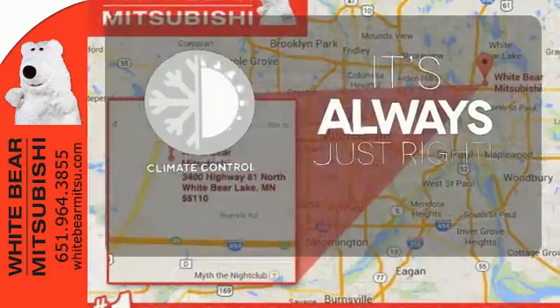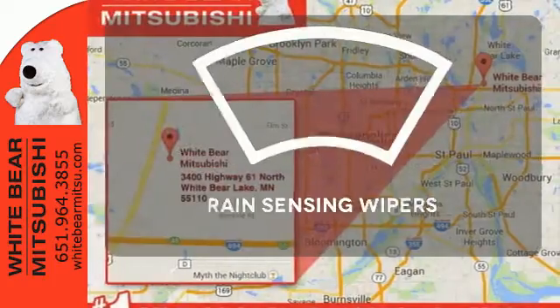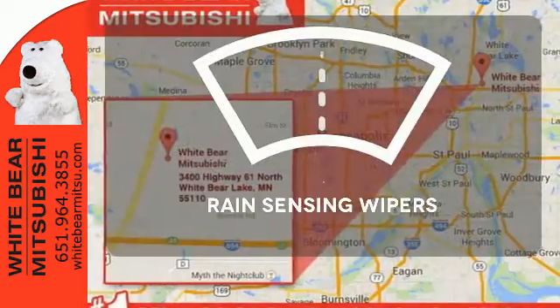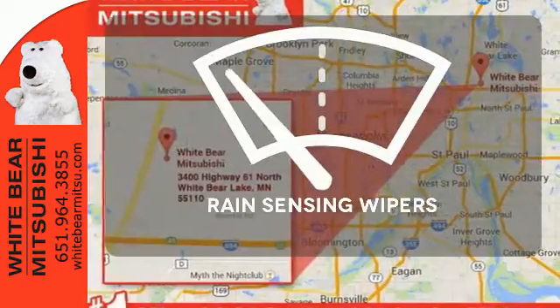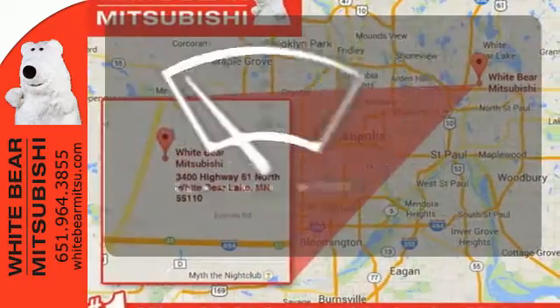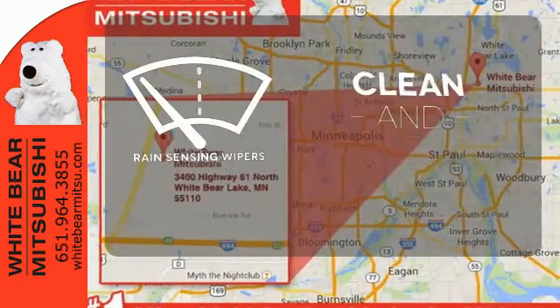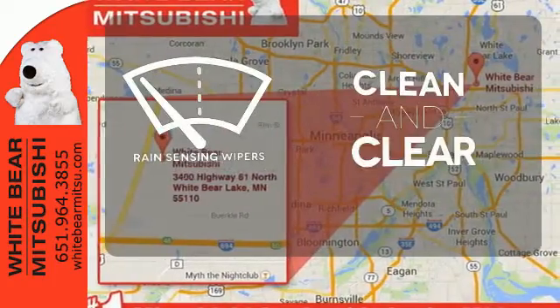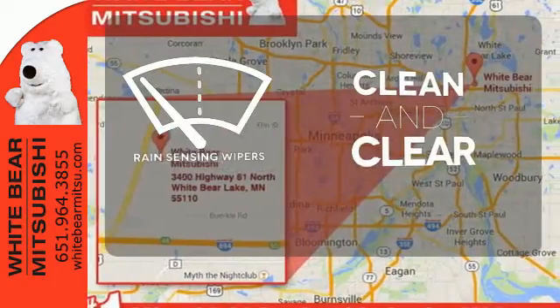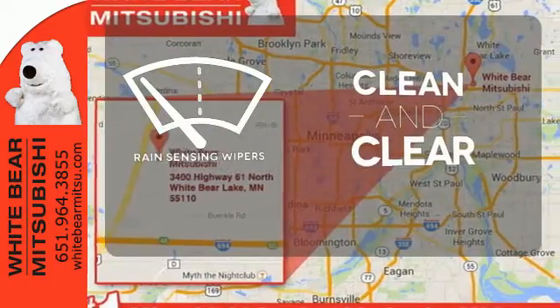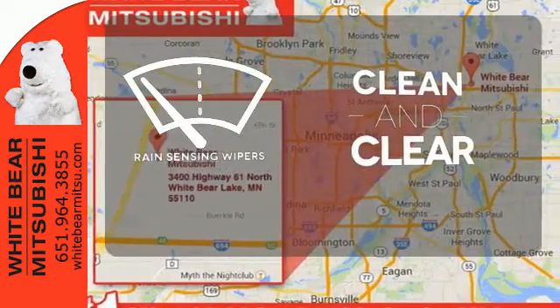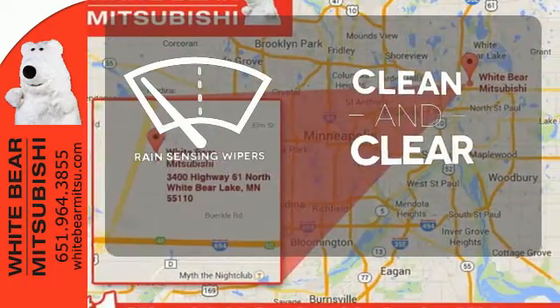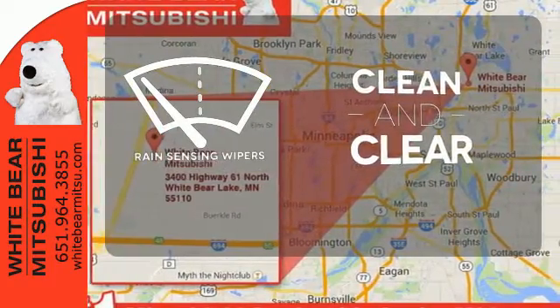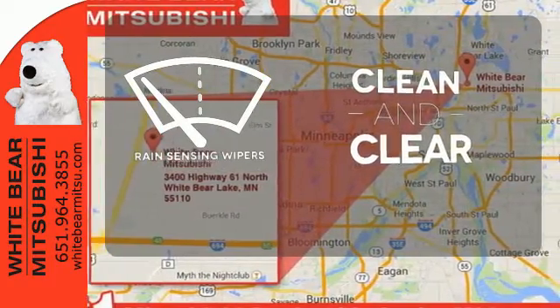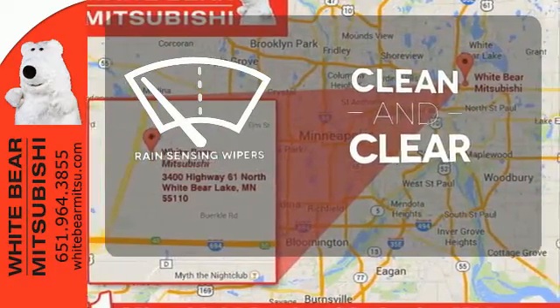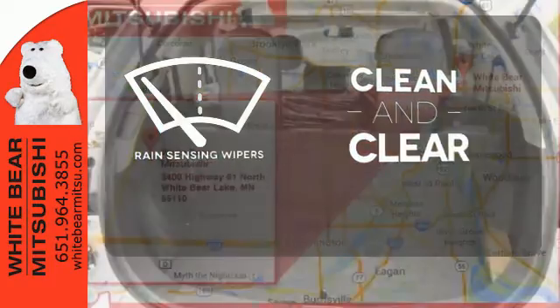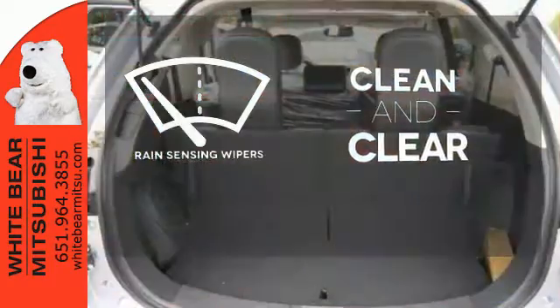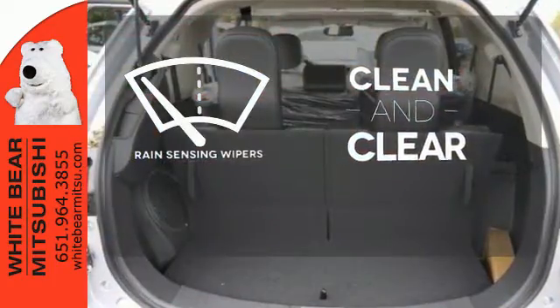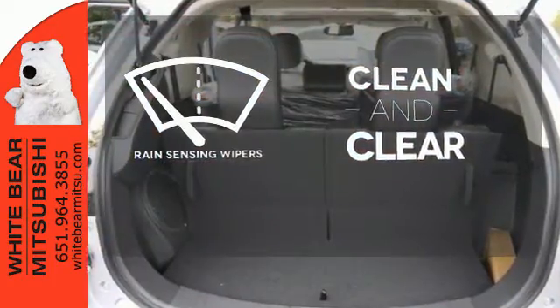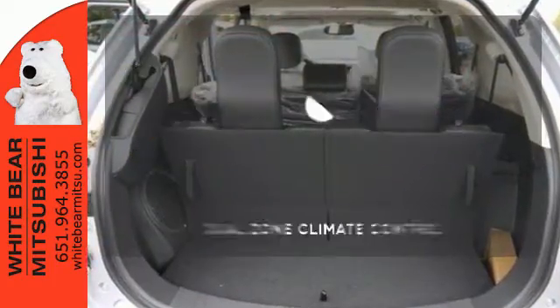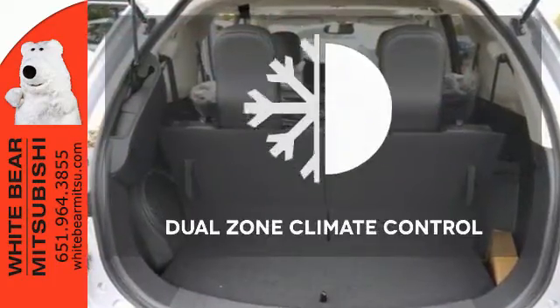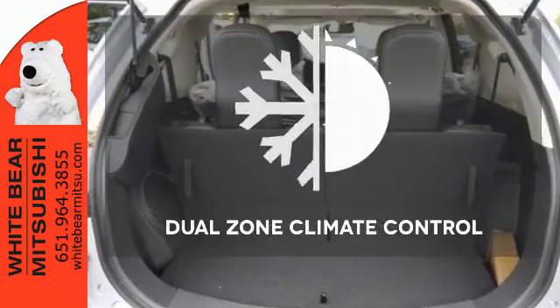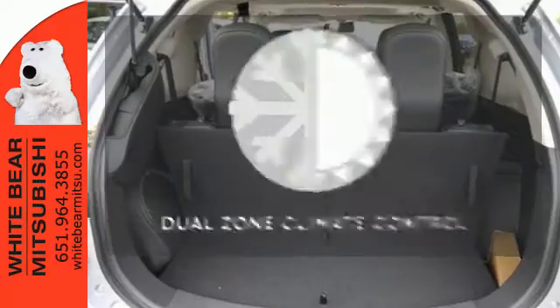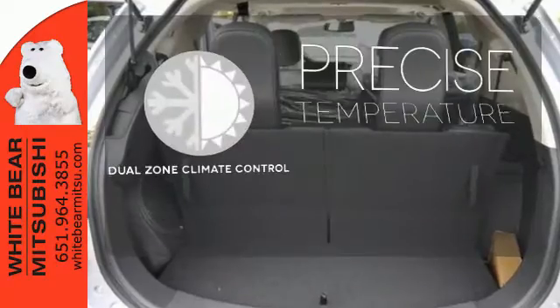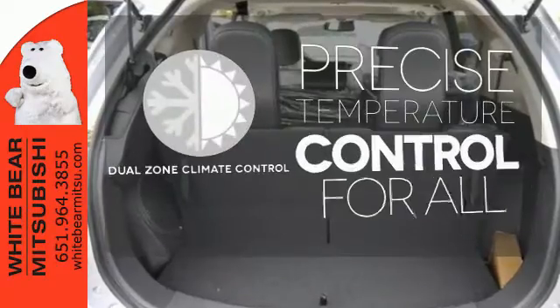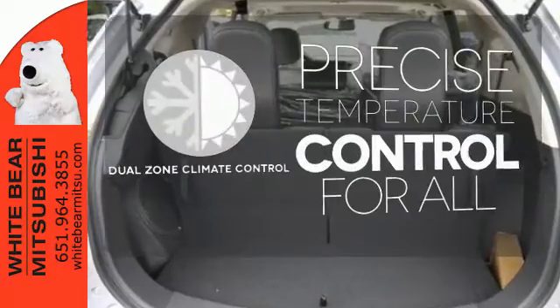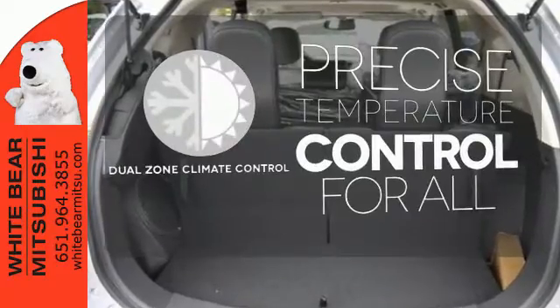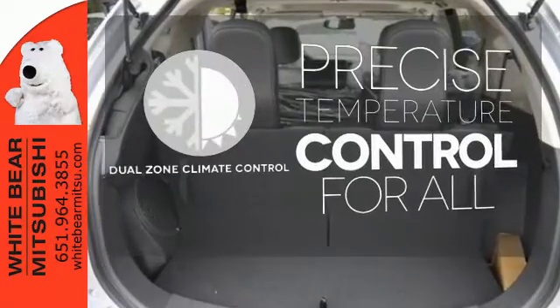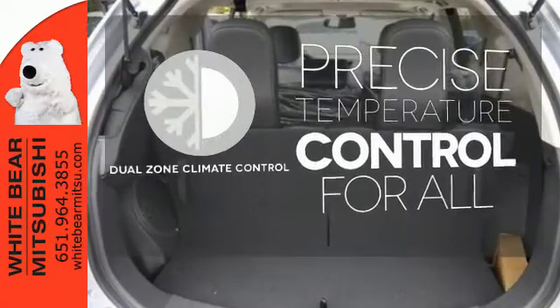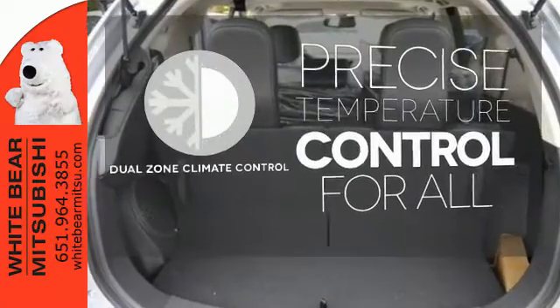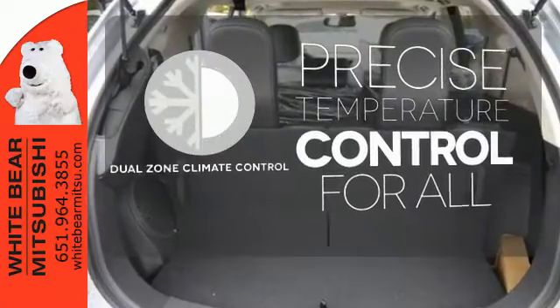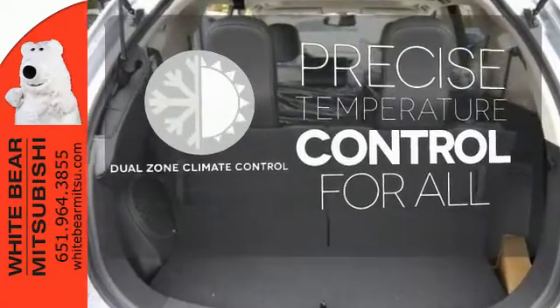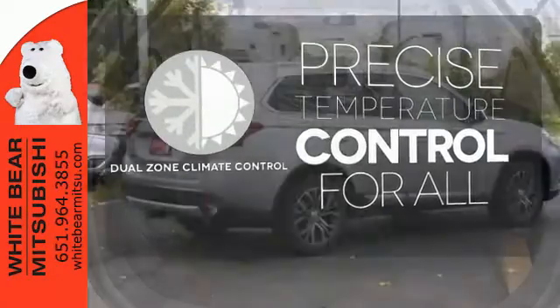Rain-sensing wipers maintain a clean and clear view of the road ahead. No one will complain about the temperature with the dual-zone climate control.